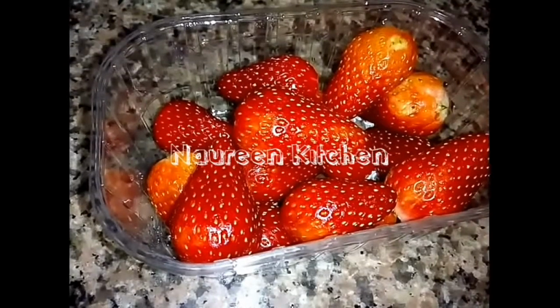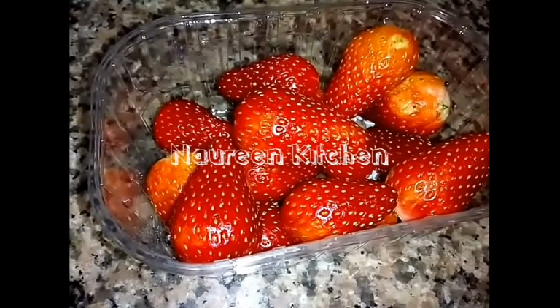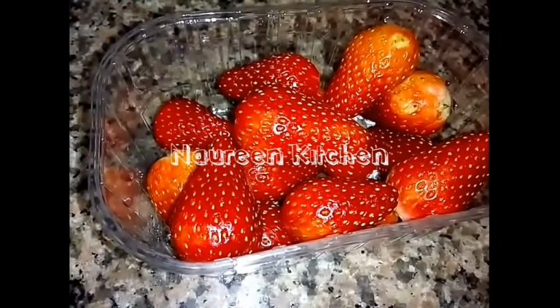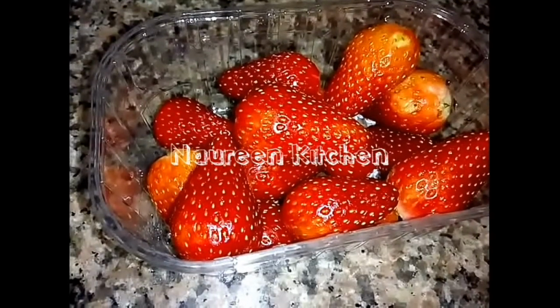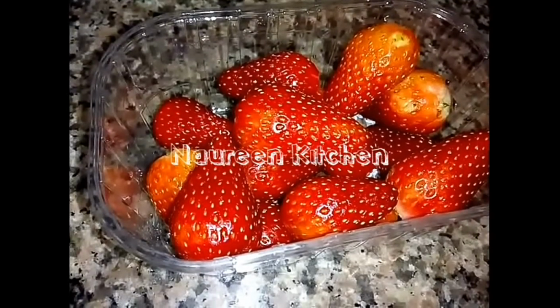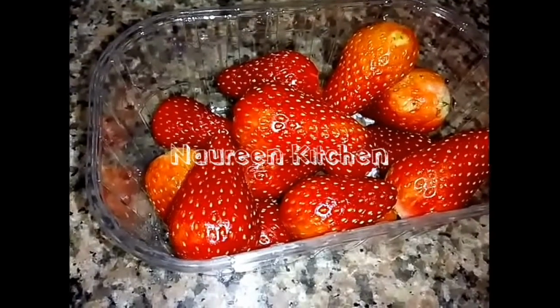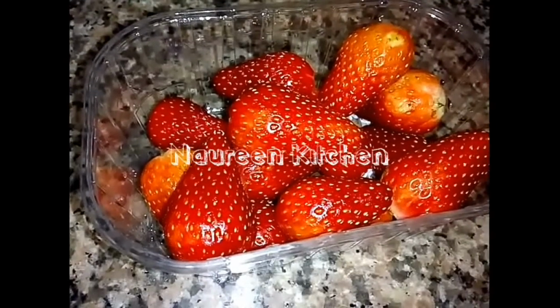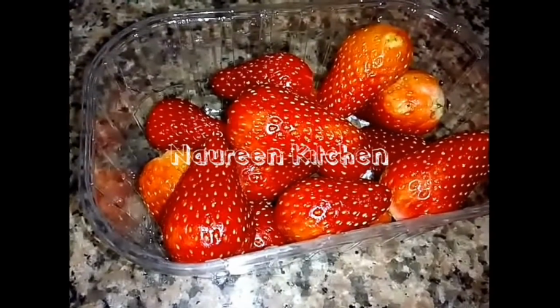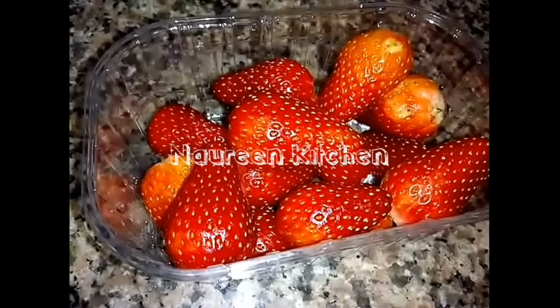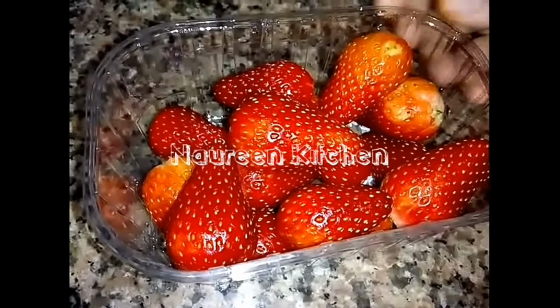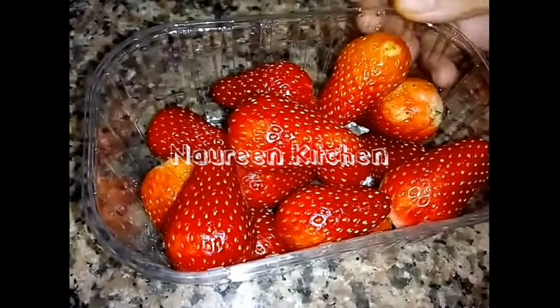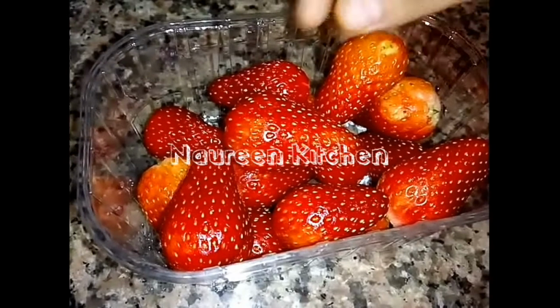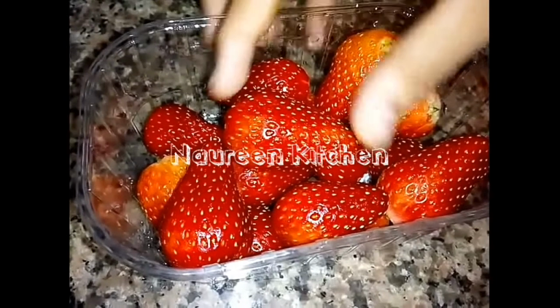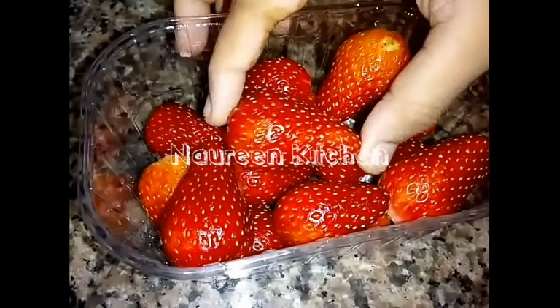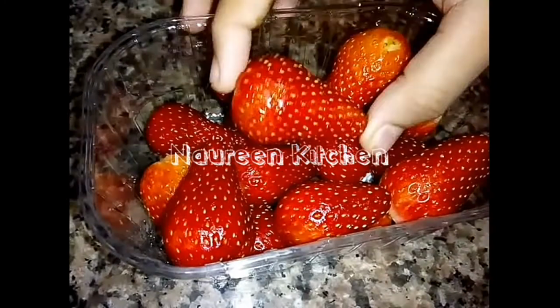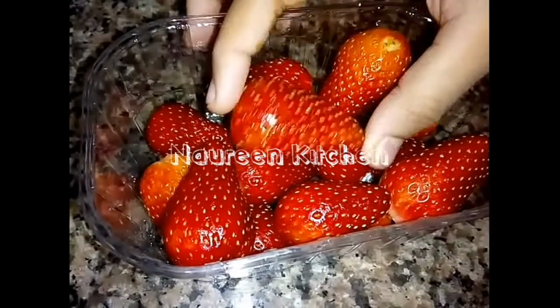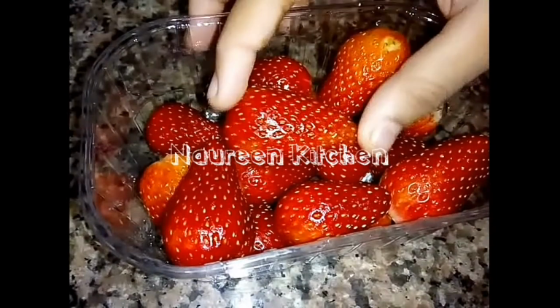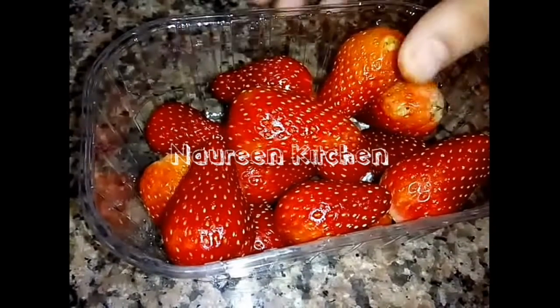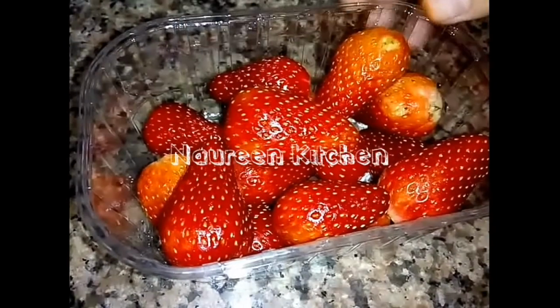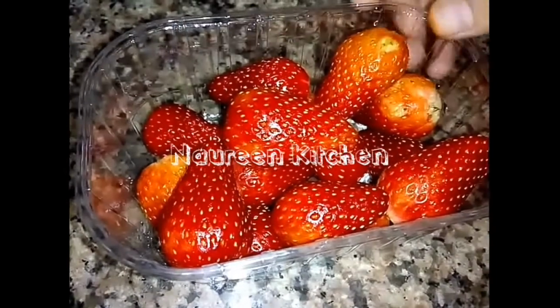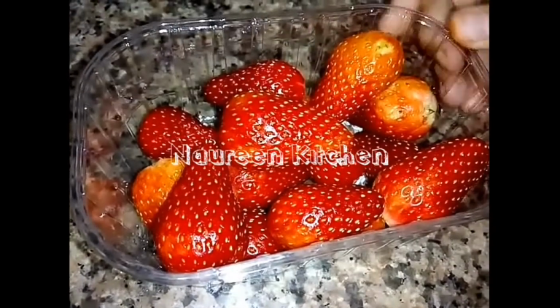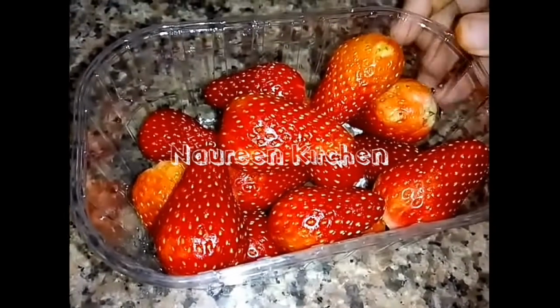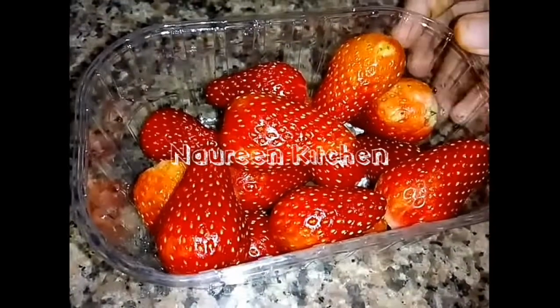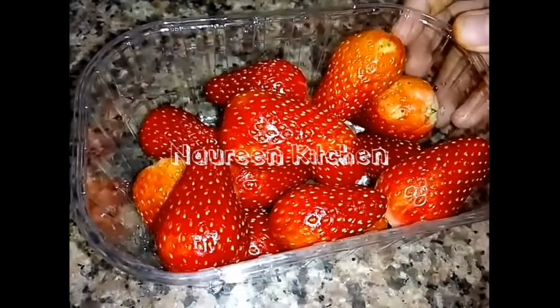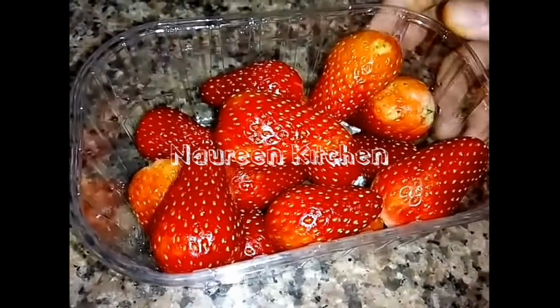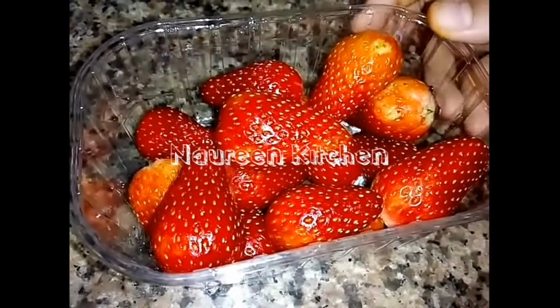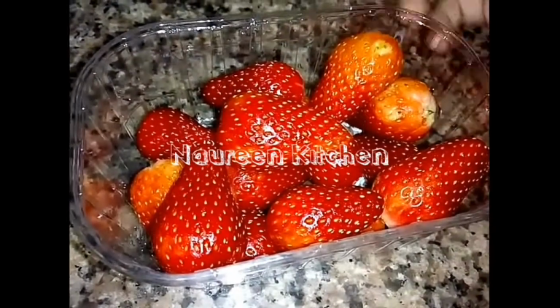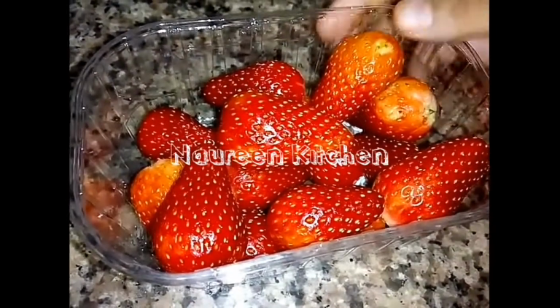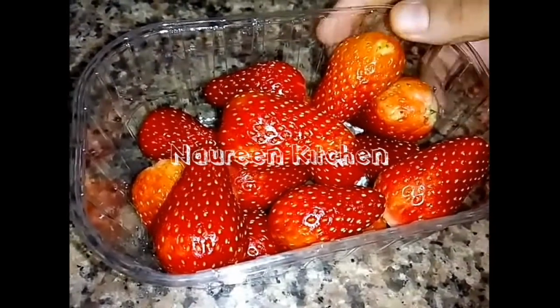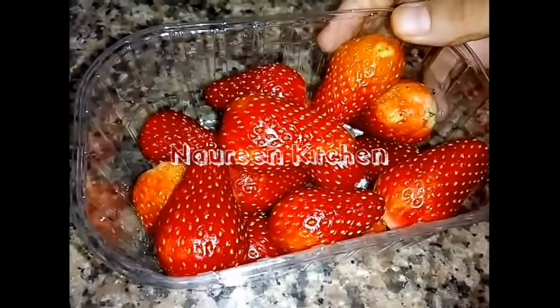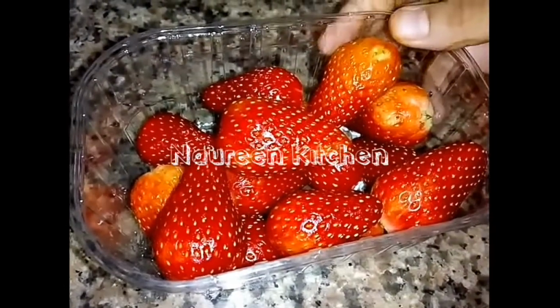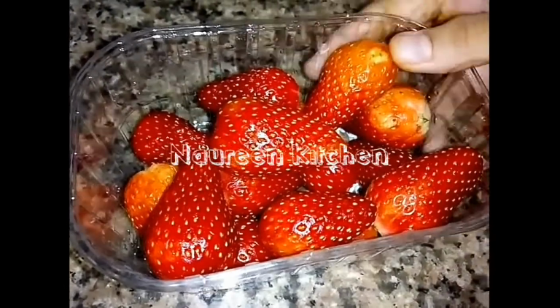Hi friends, this is a dessert item of strawberry pudding. This is 250g of strawberry.